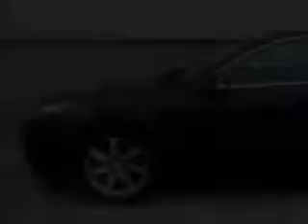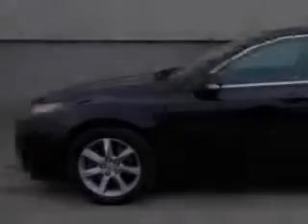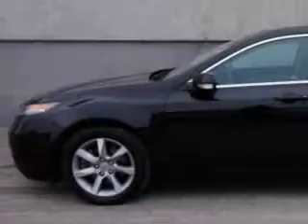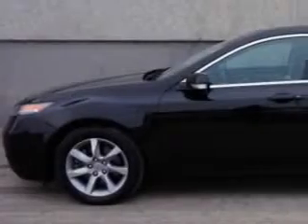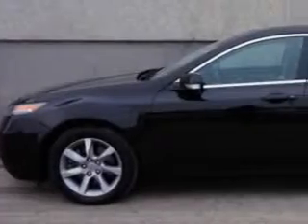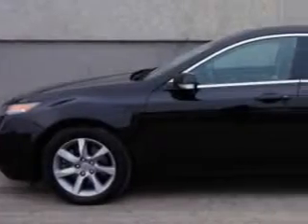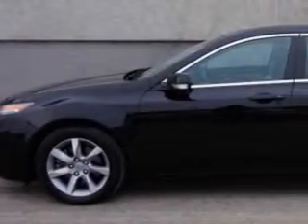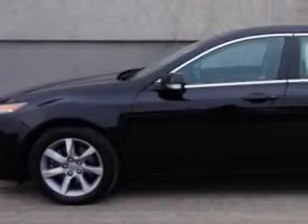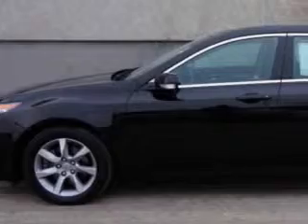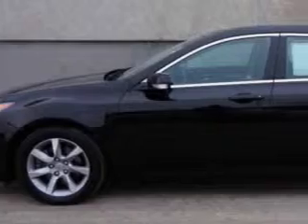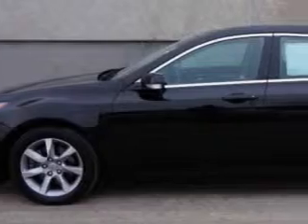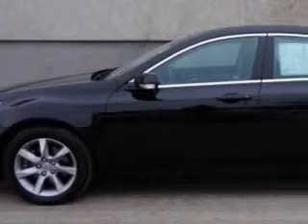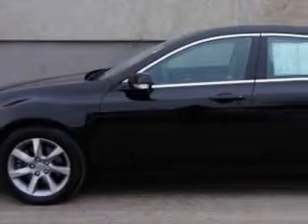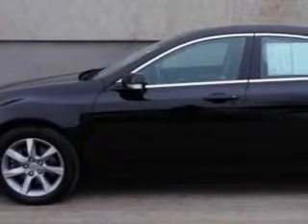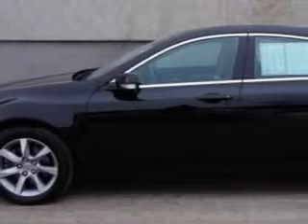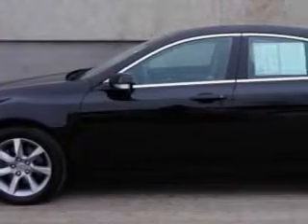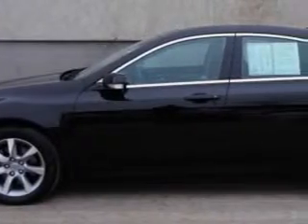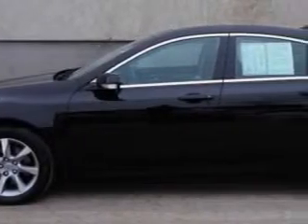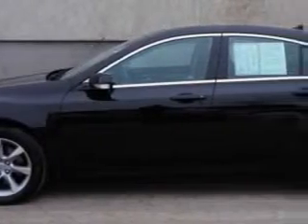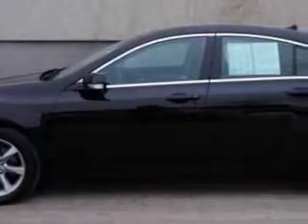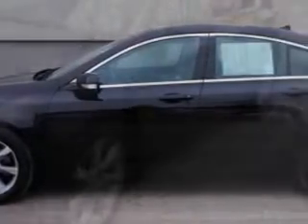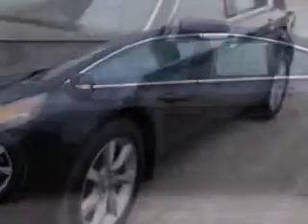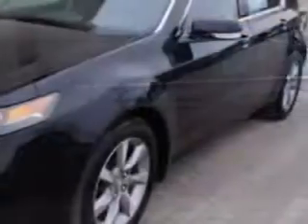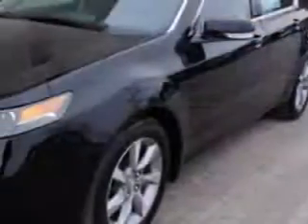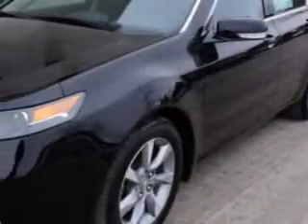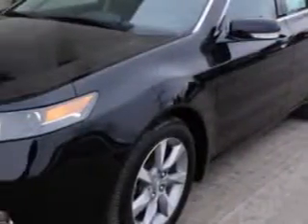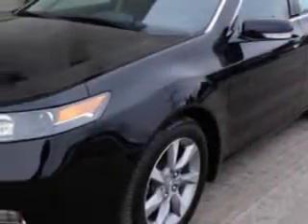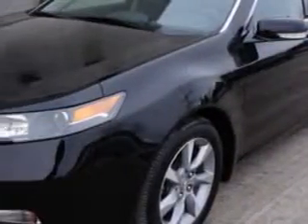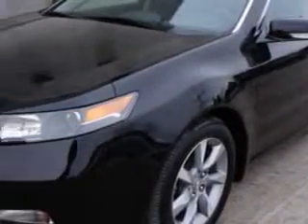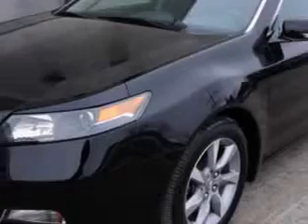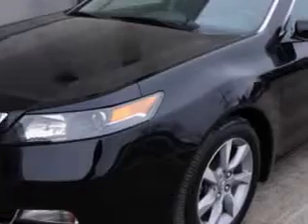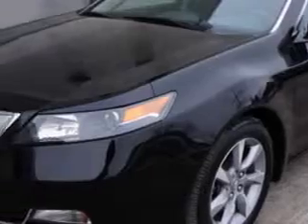Check out this Crystal Black Pearl 2012 Acura TL, equipped with a 6-cylinder engine and an automatic transmission.